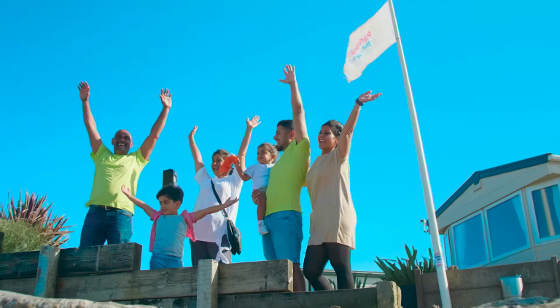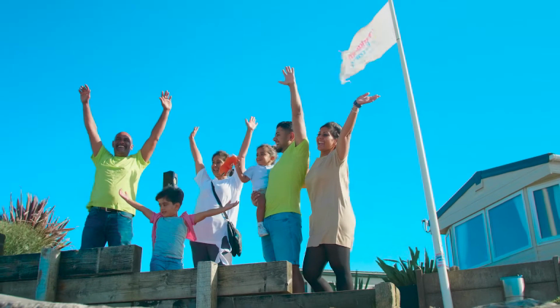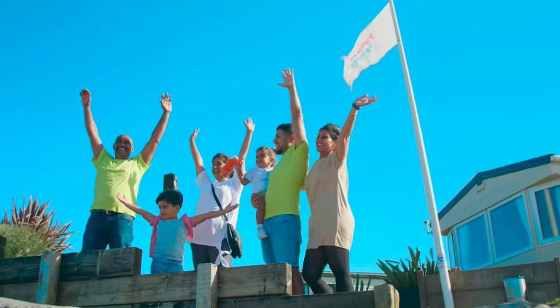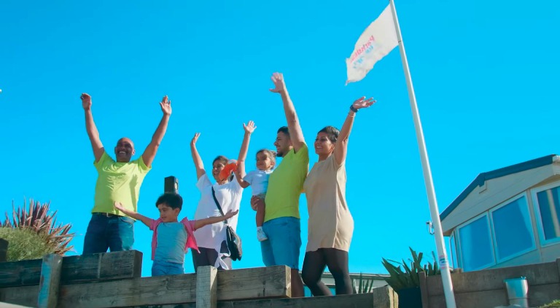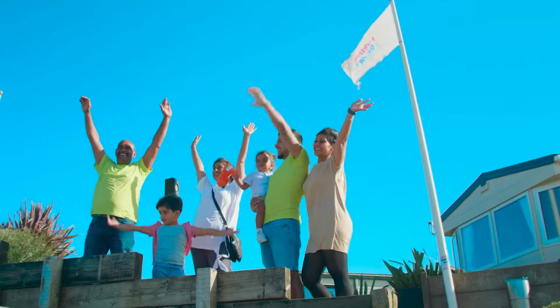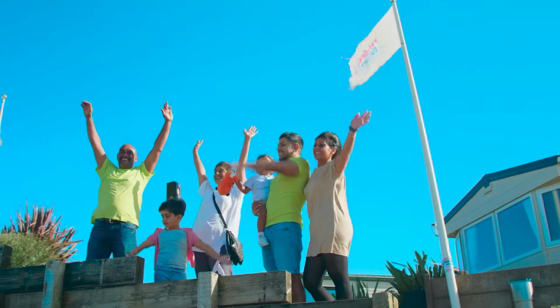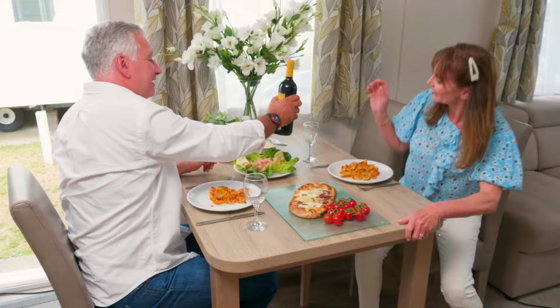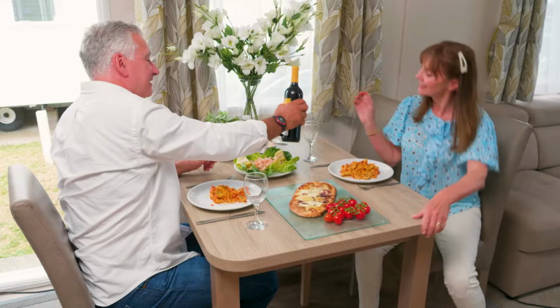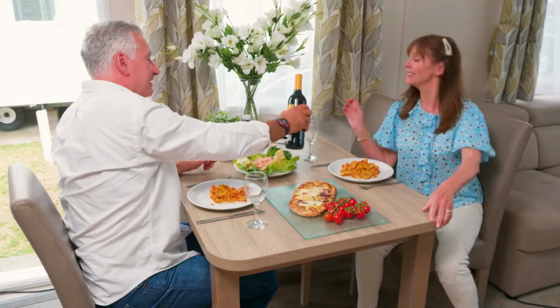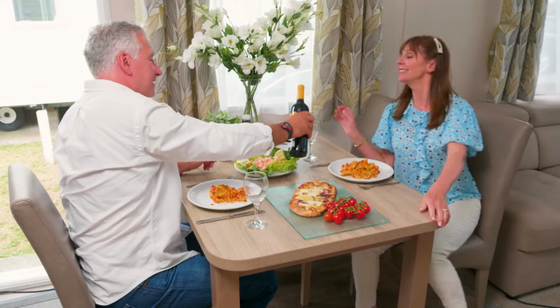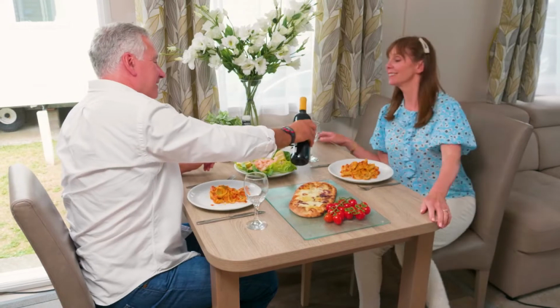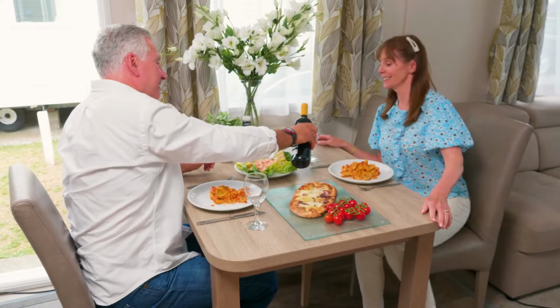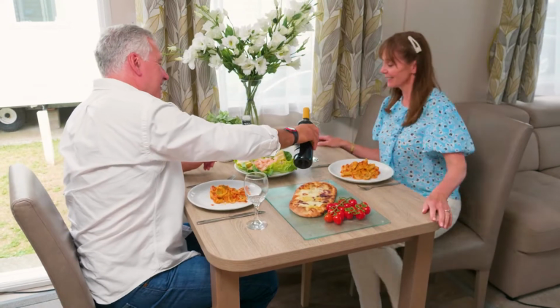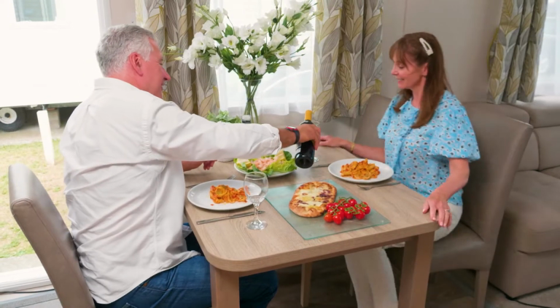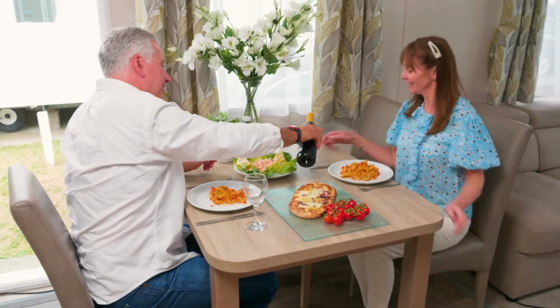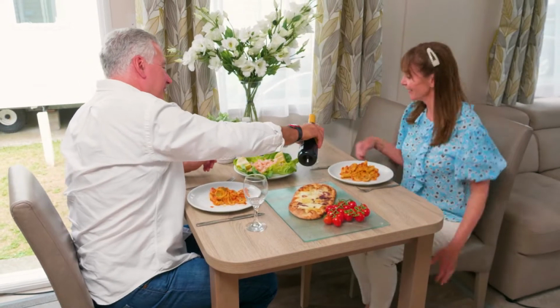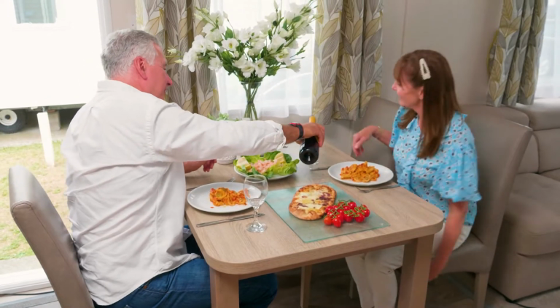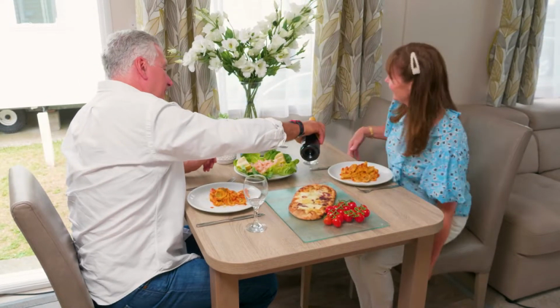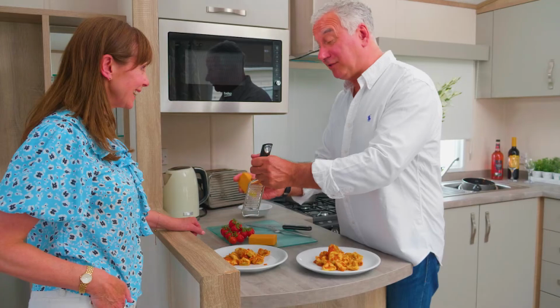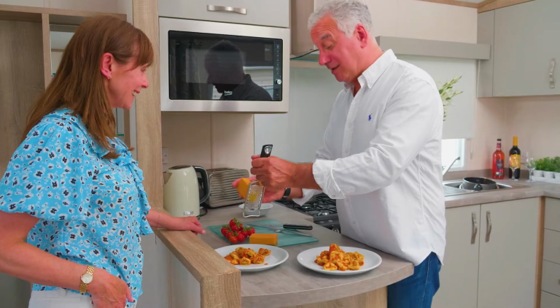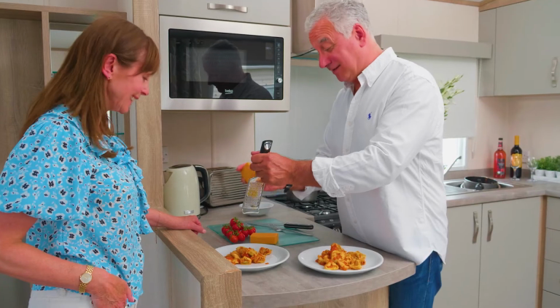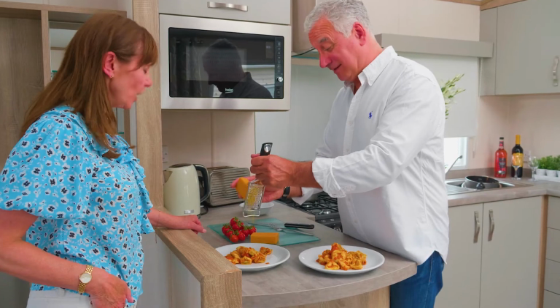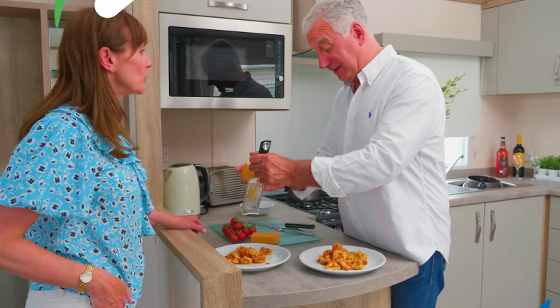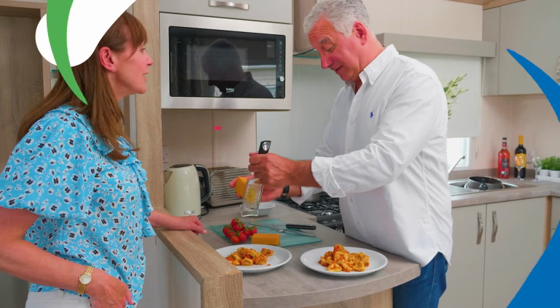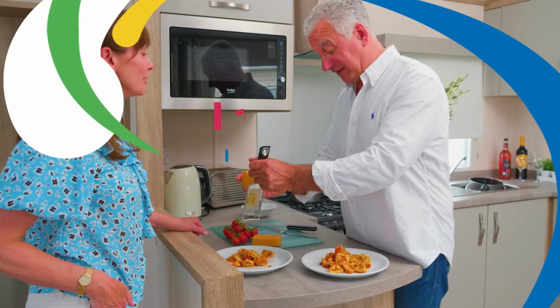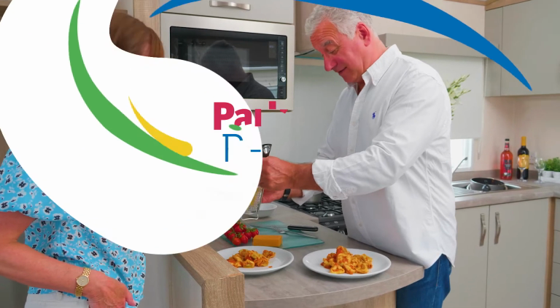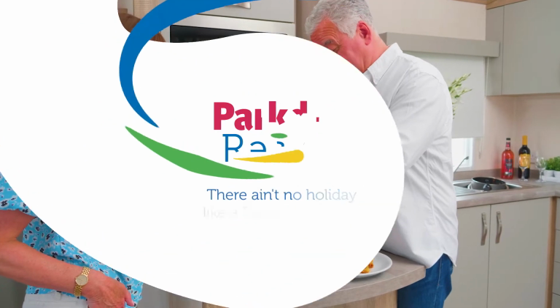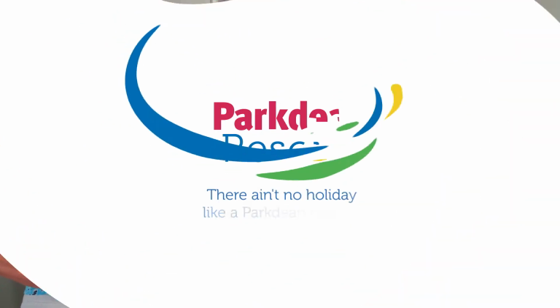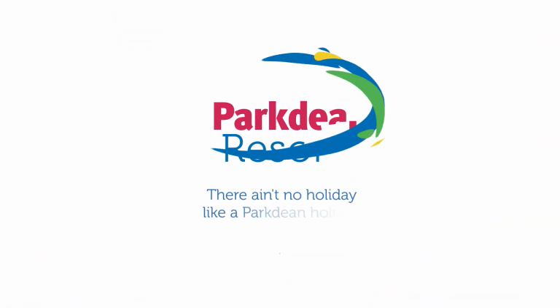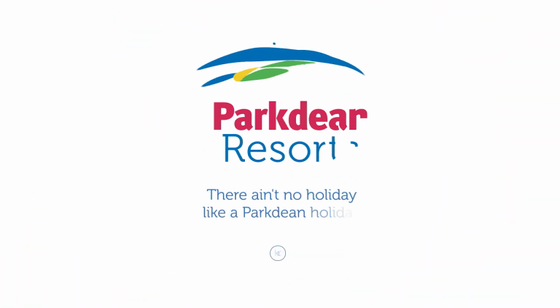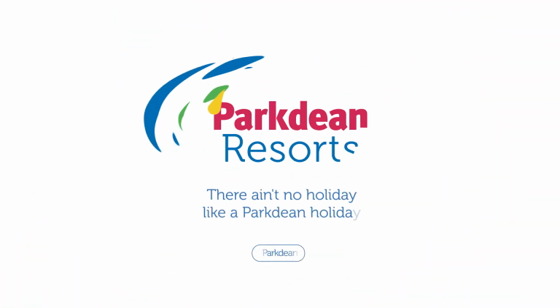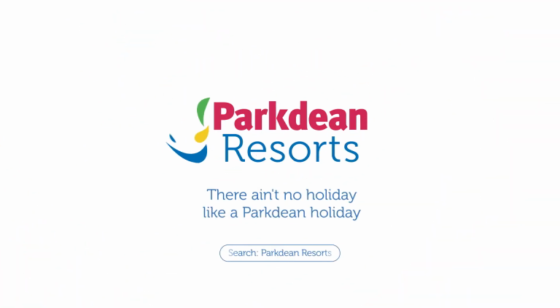There ain't no holiday like a holiday at Biddeford Bay Holiday Park. Book your break today.